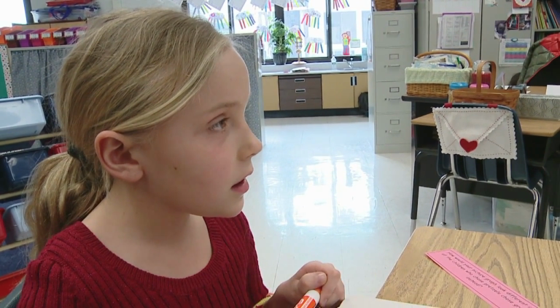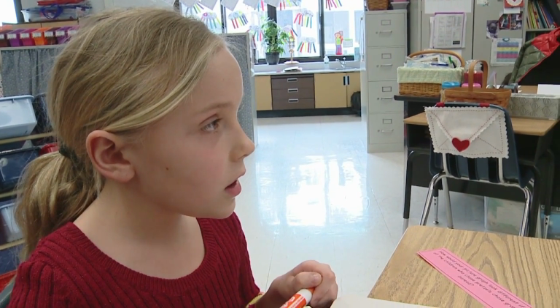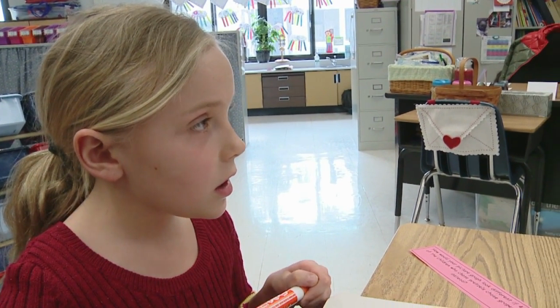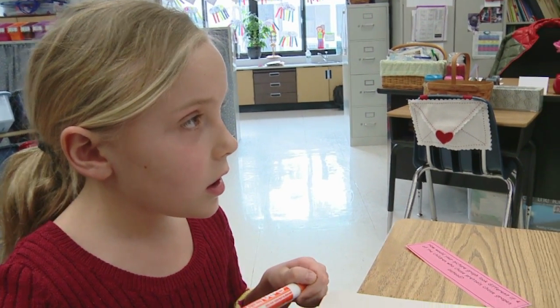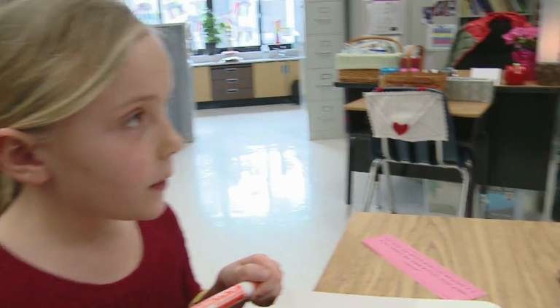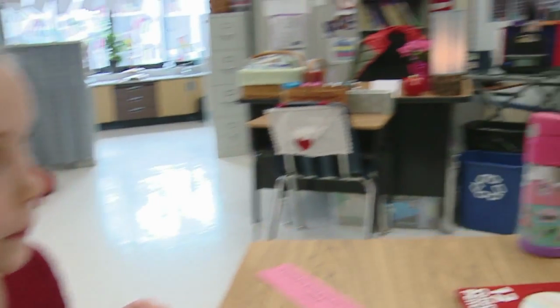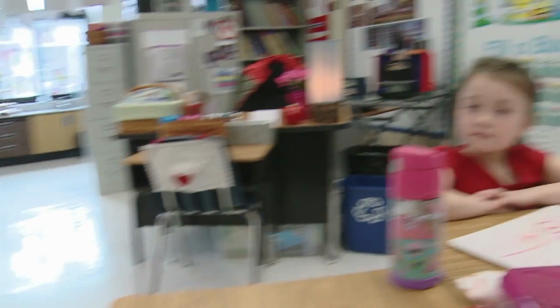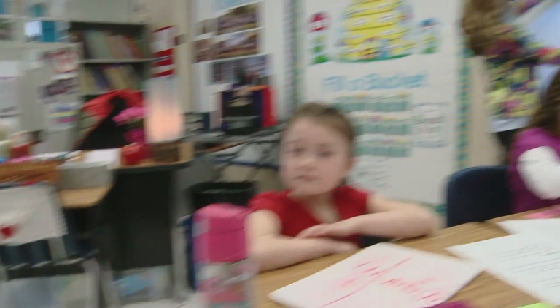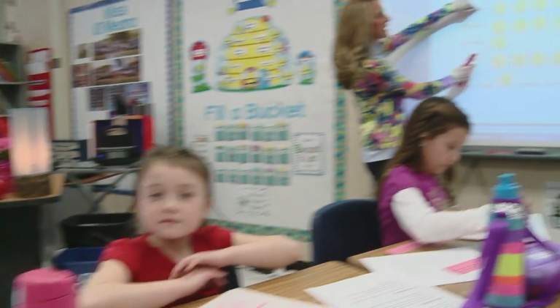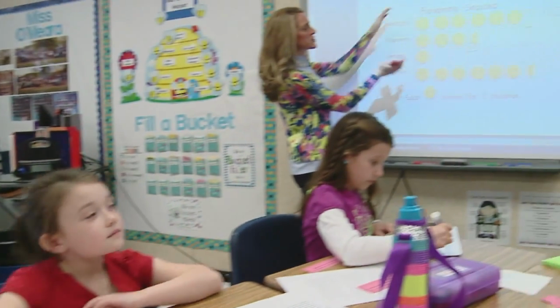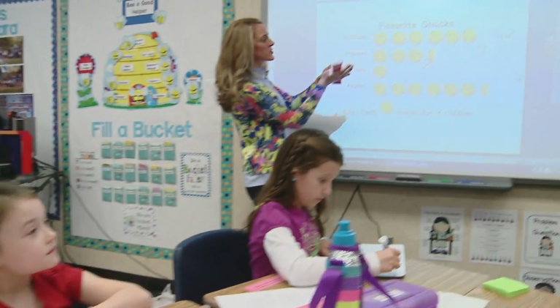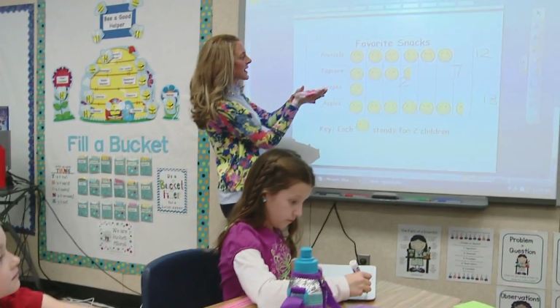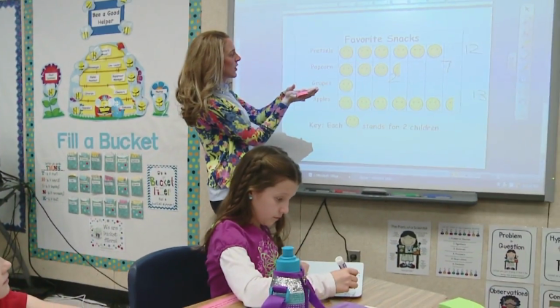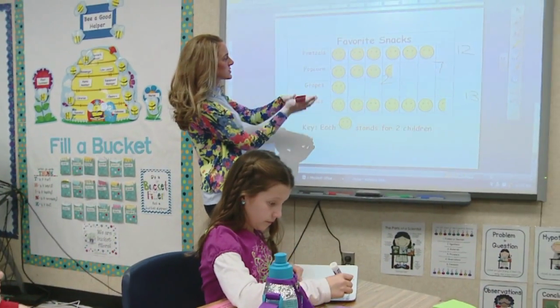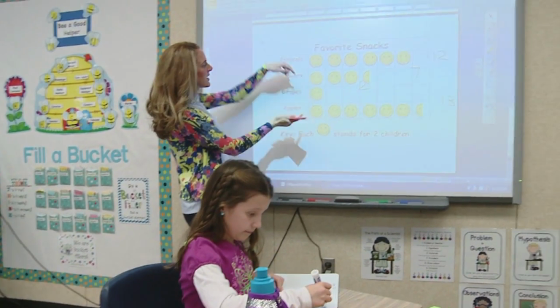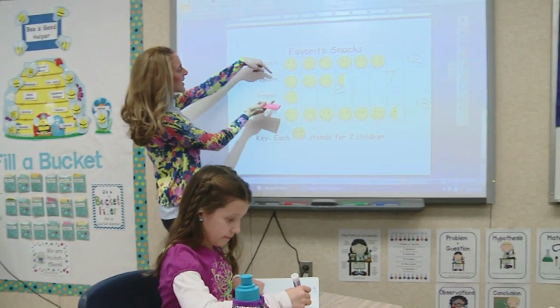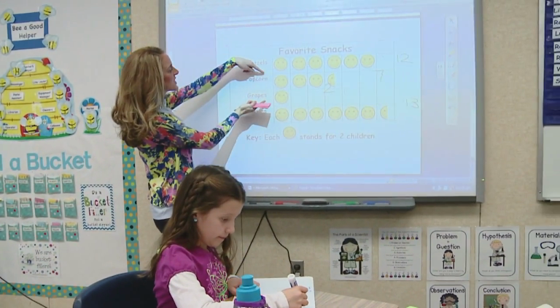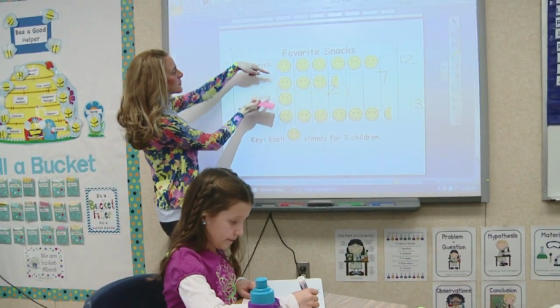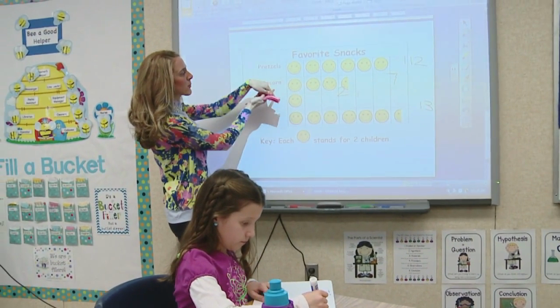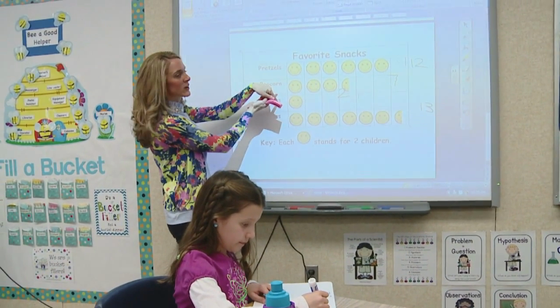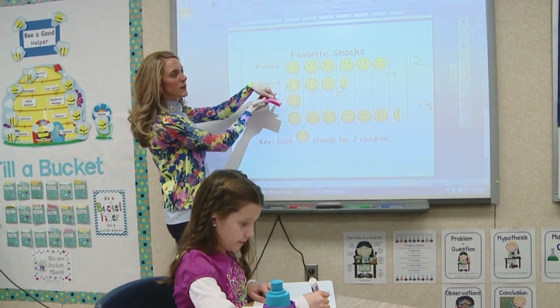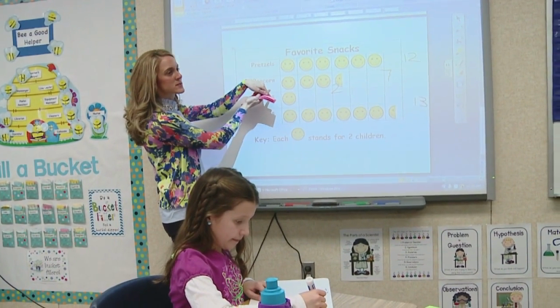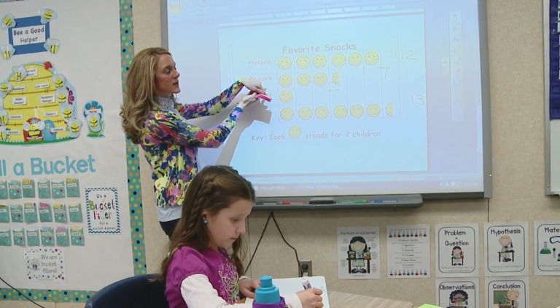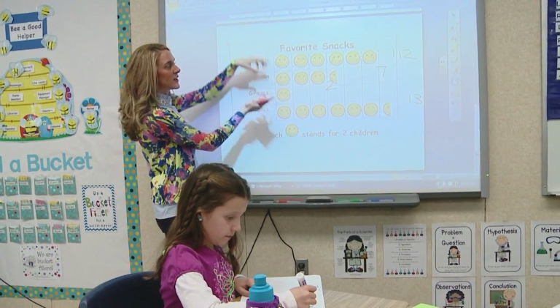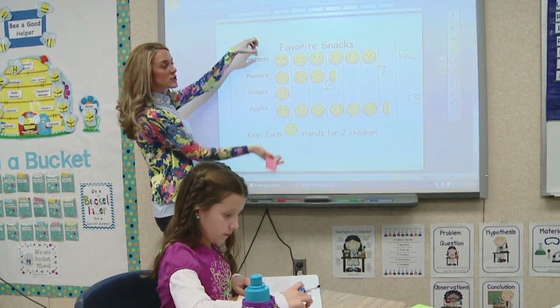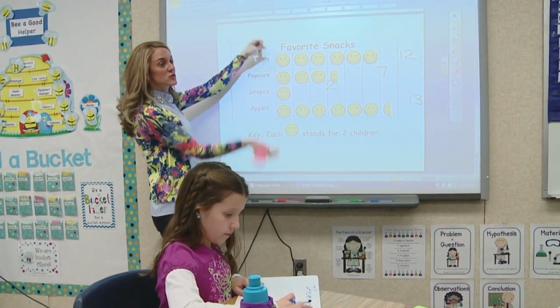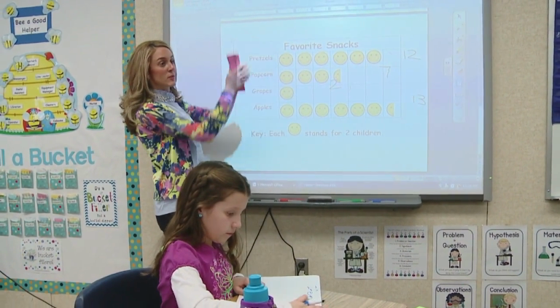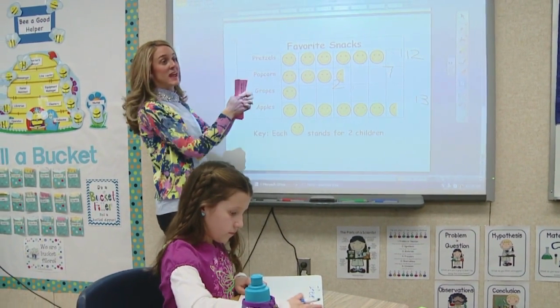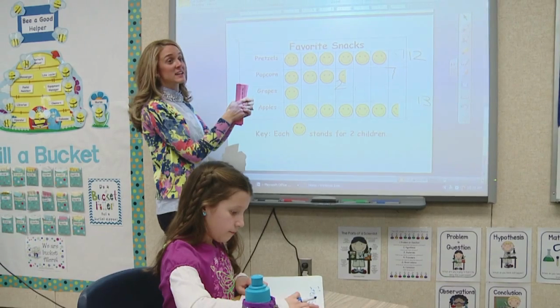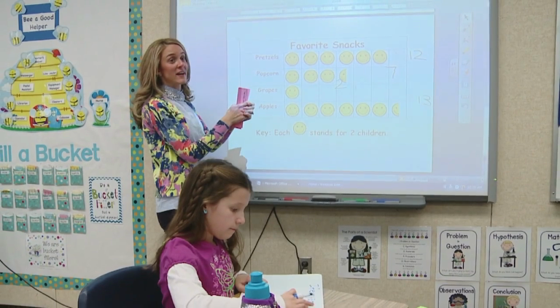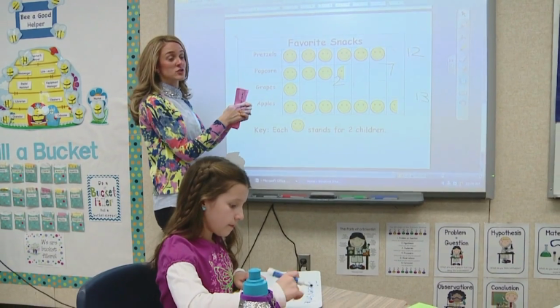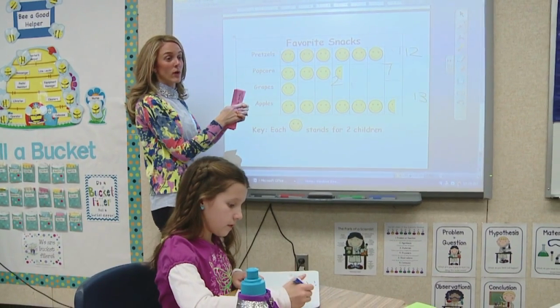So Kayla grouped pretzels and apples together and first added those. Then she added popcorn and grapes. And then she took those two numbers and added to find her total.